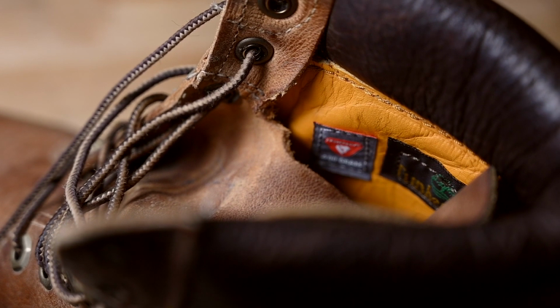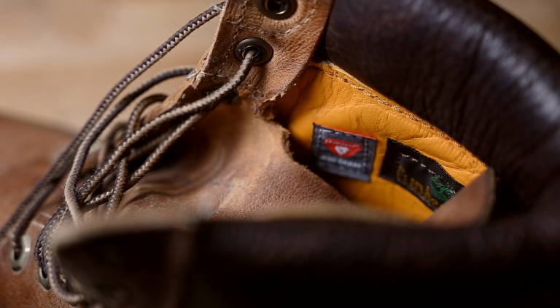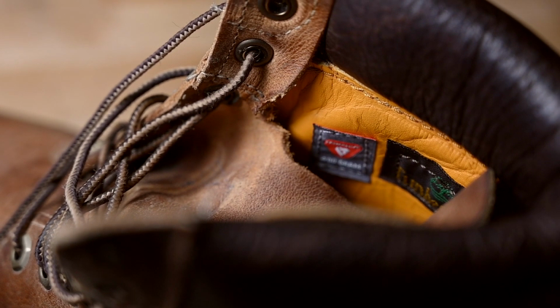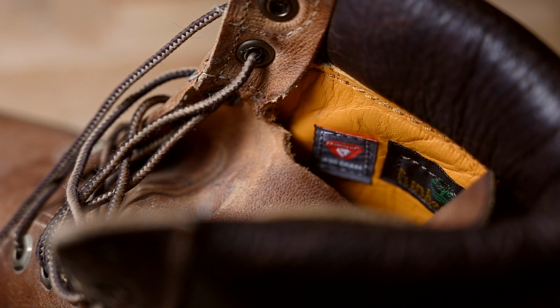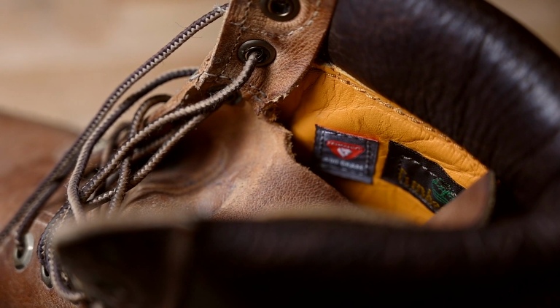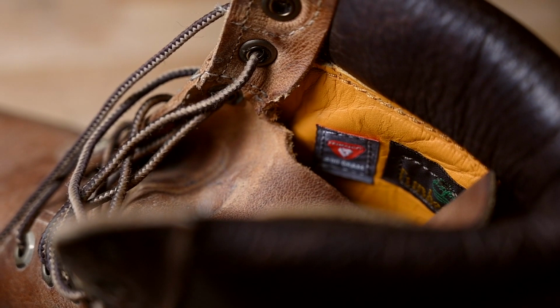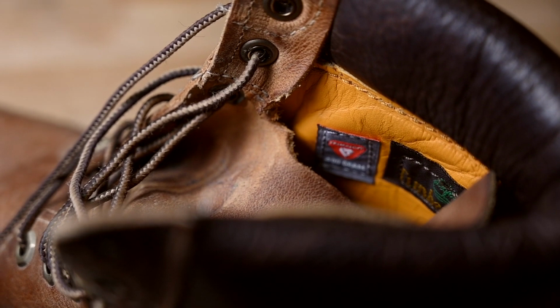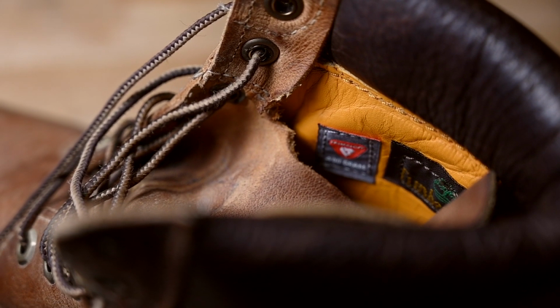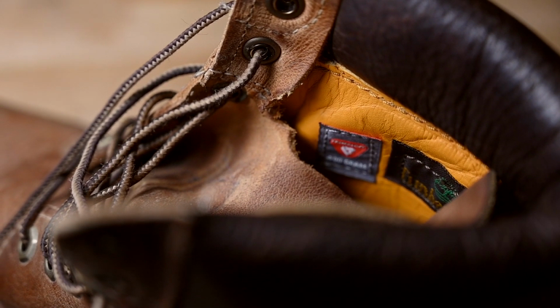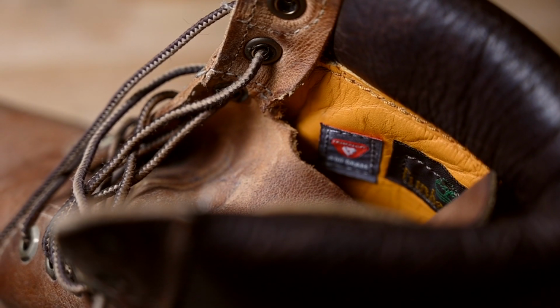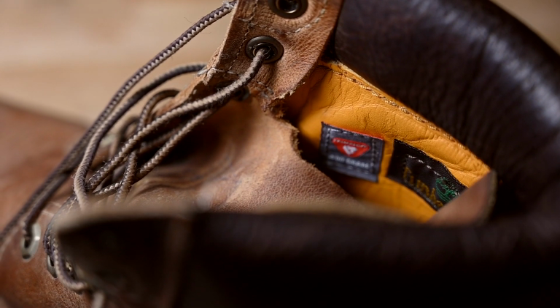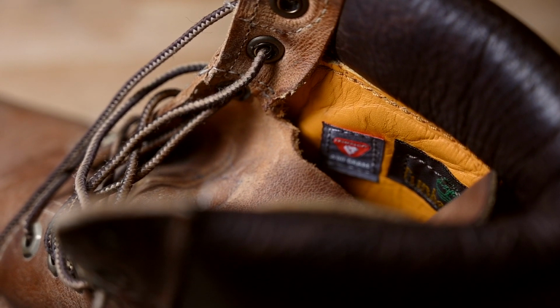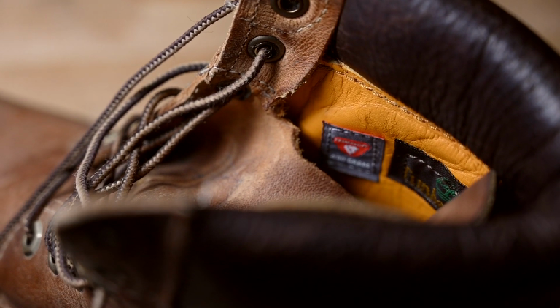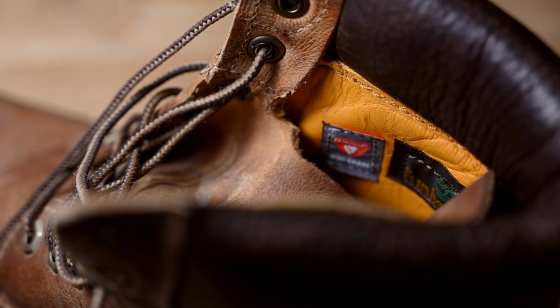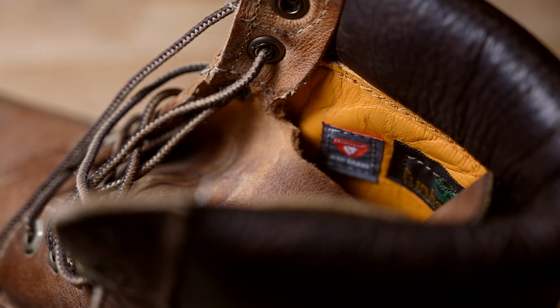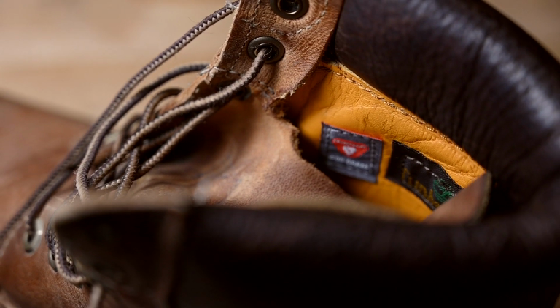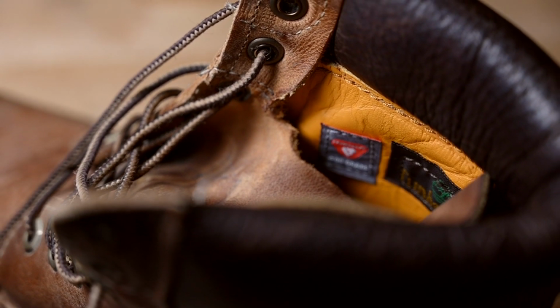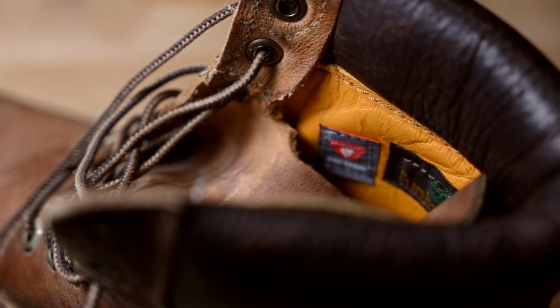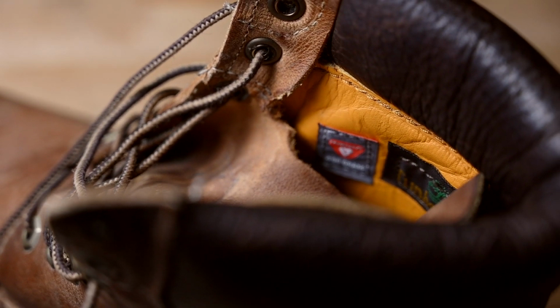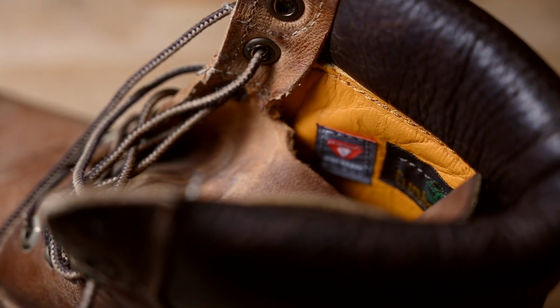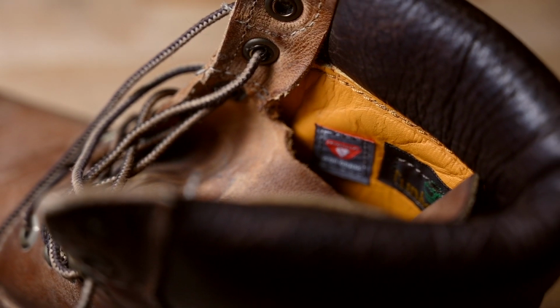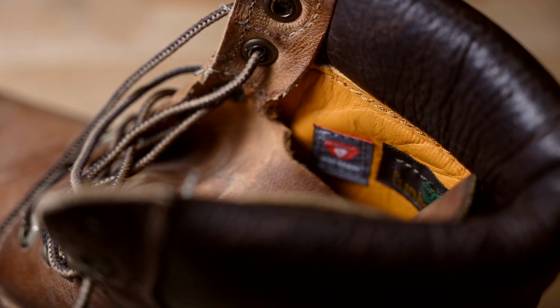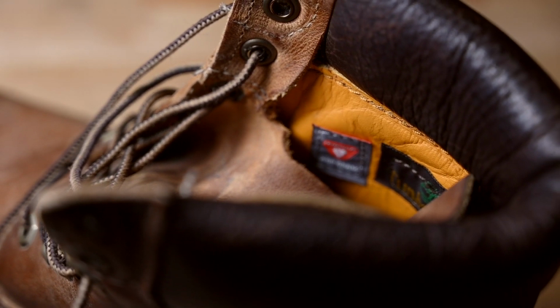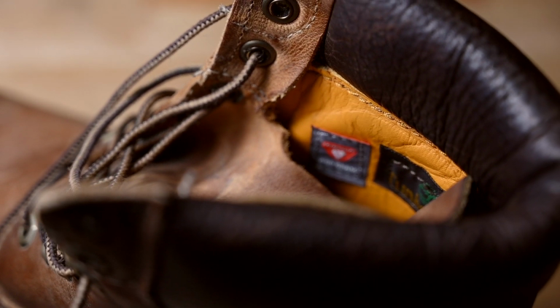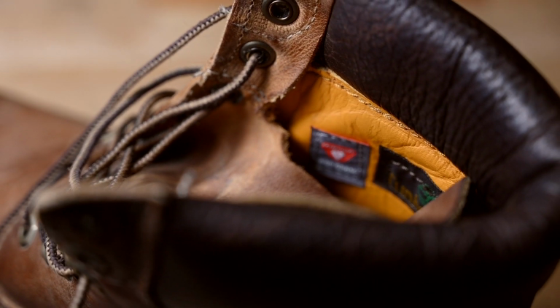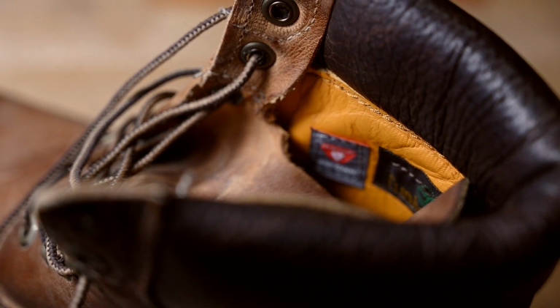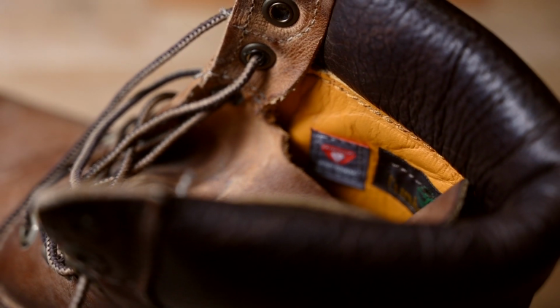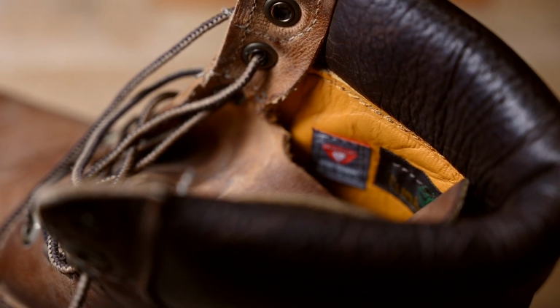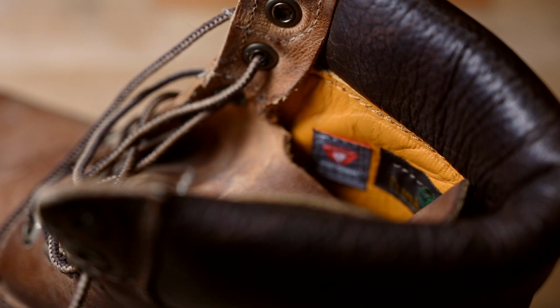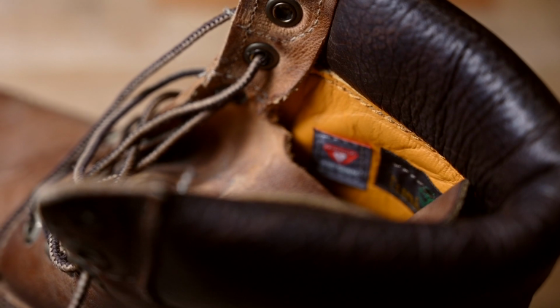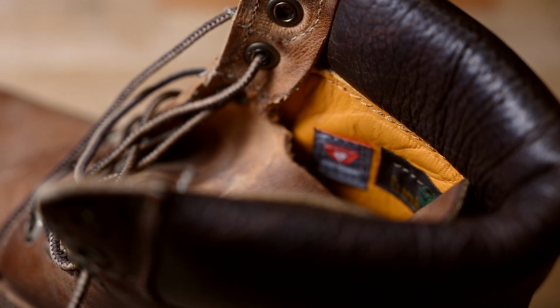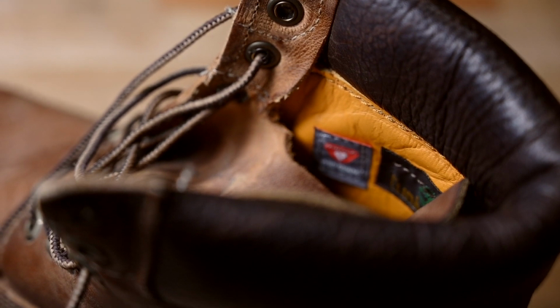Now I can use these Timberlands and my ankles do not hurt anymore.